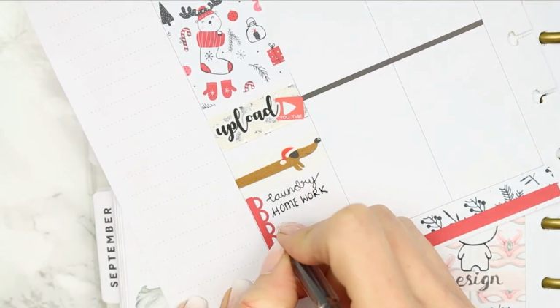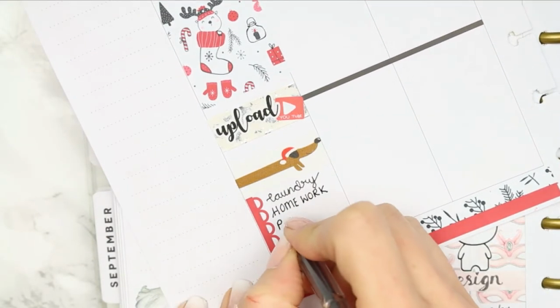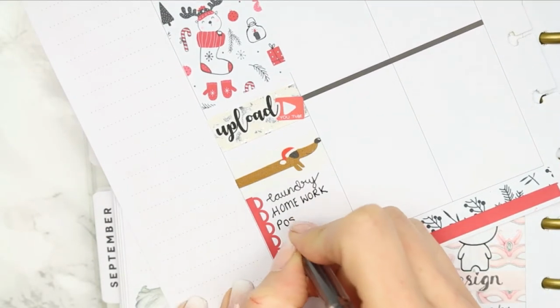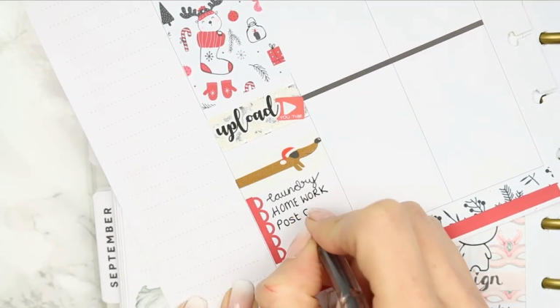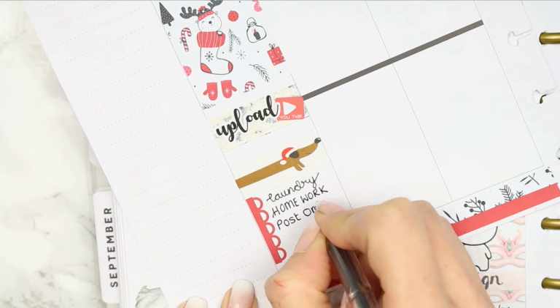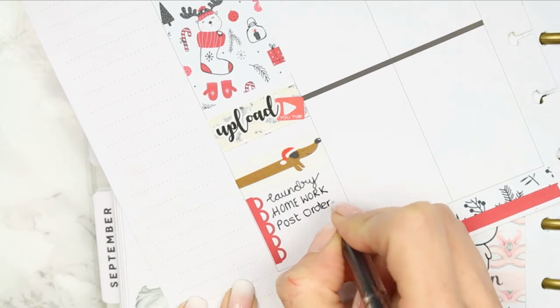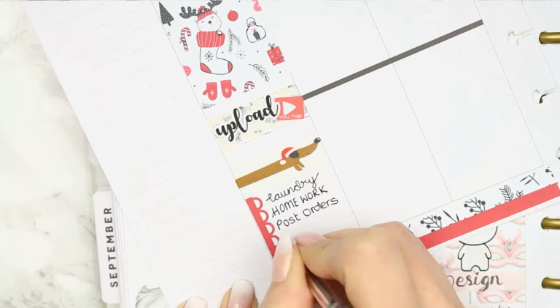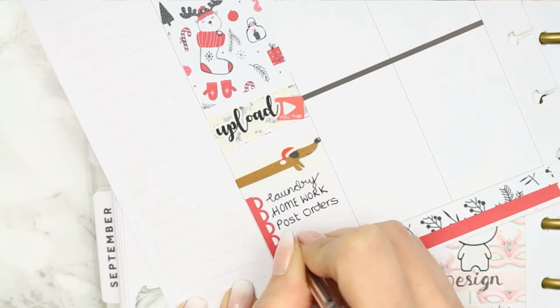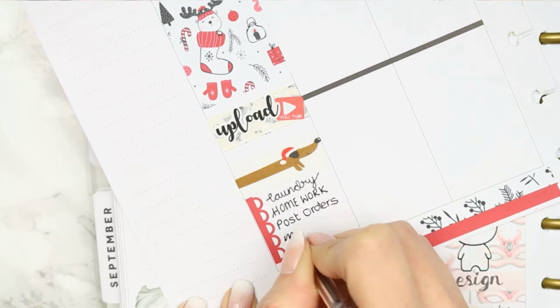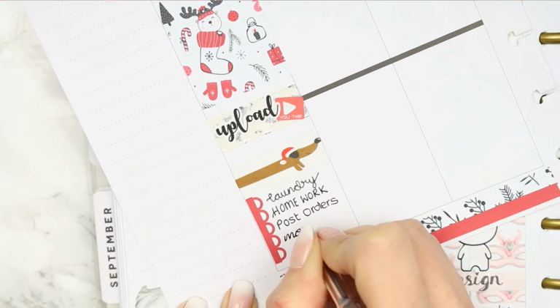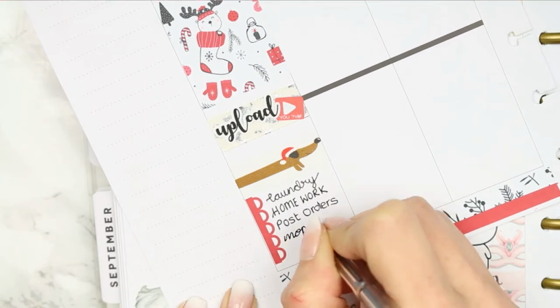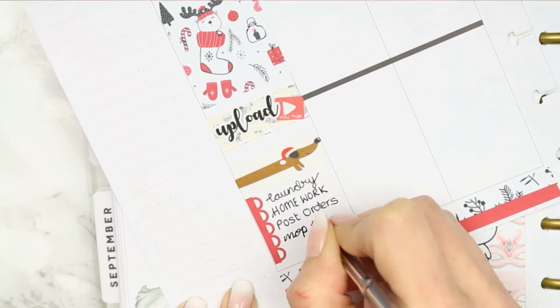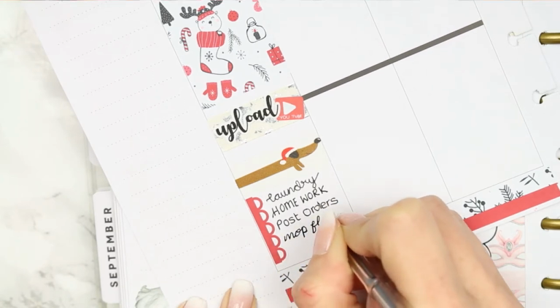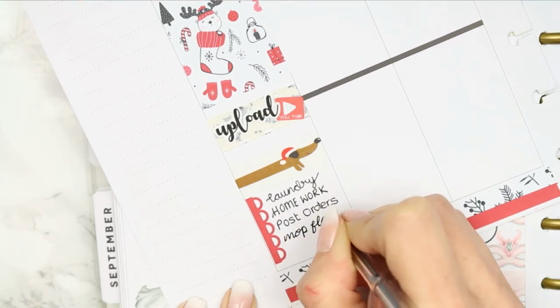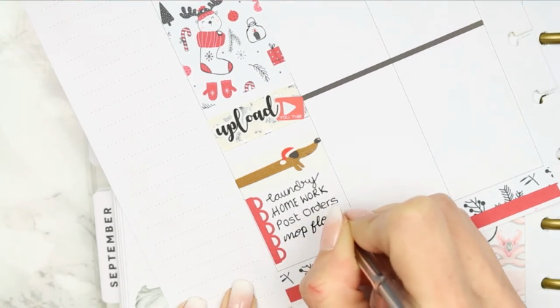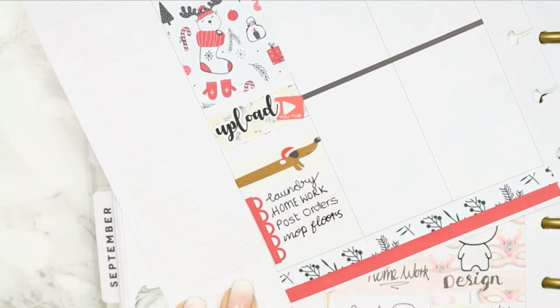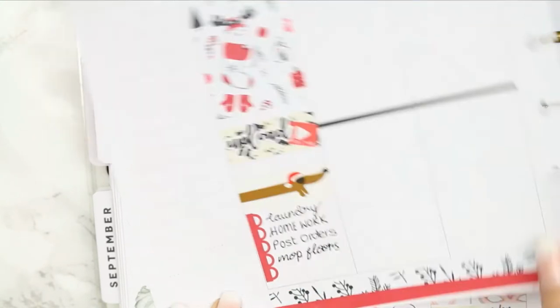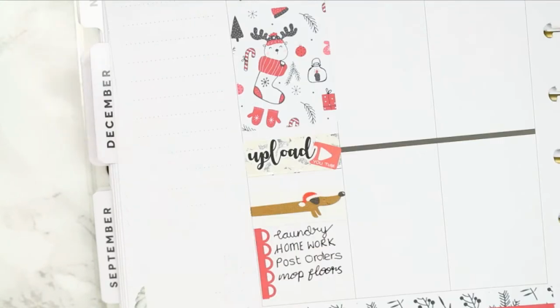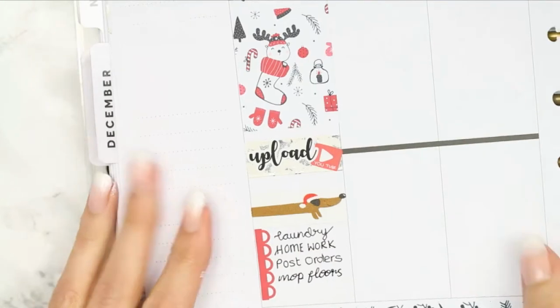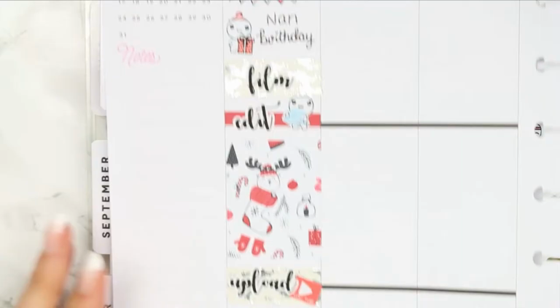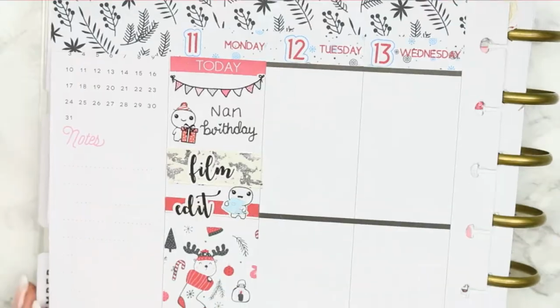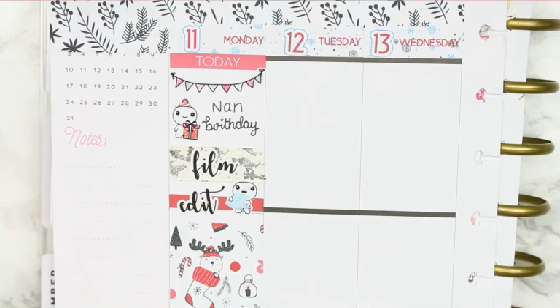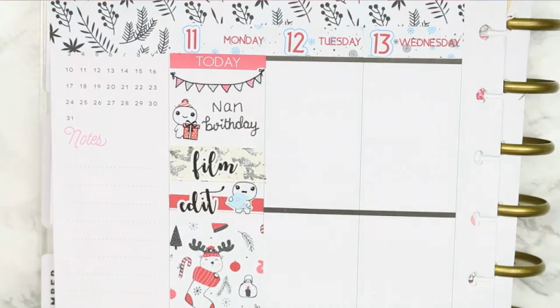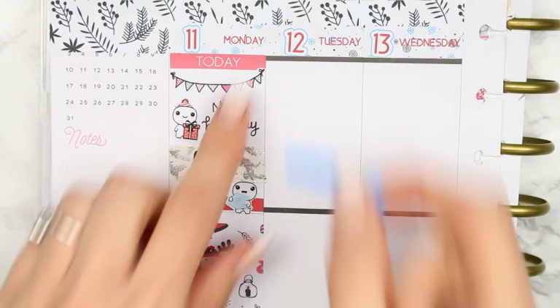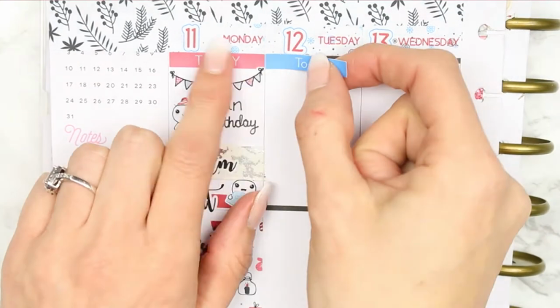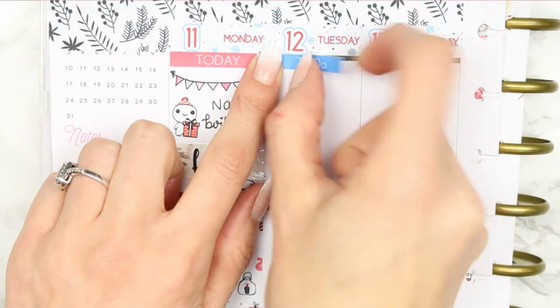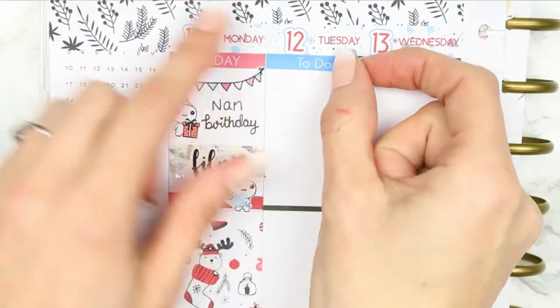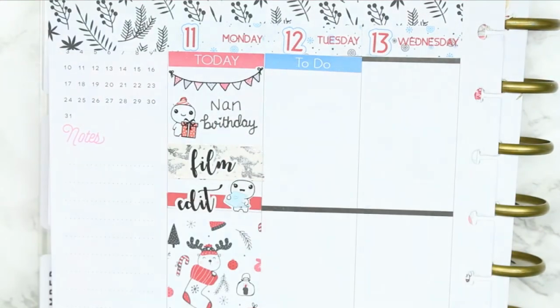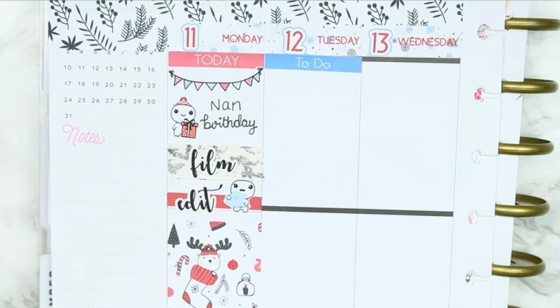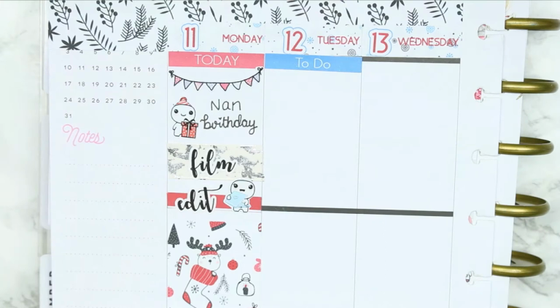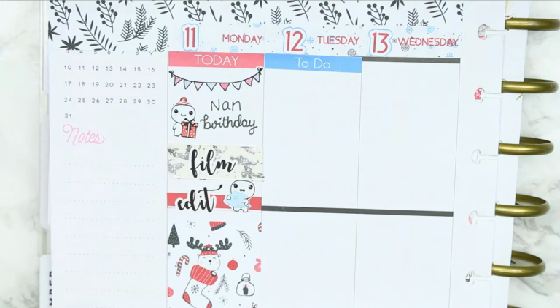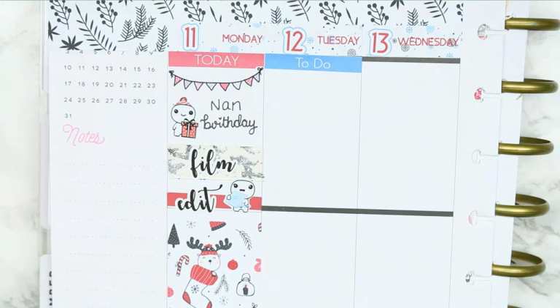I can't believe how bulky it's getting - it's because we're at the end of the year and I'm so excited because I will be in my new planner very soon.